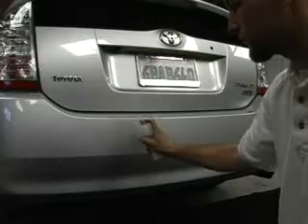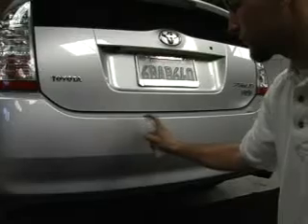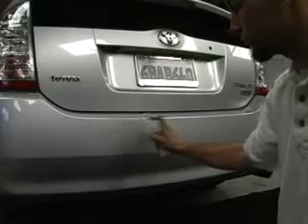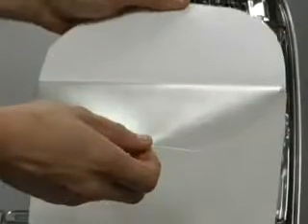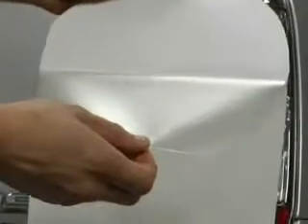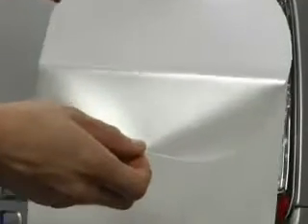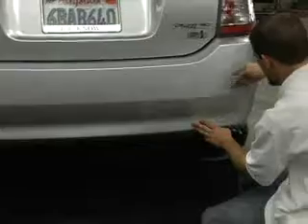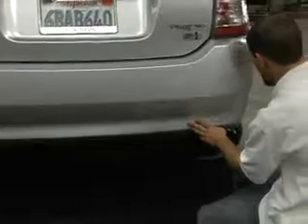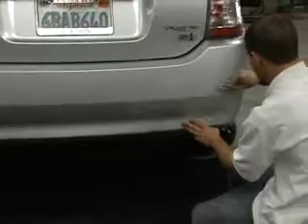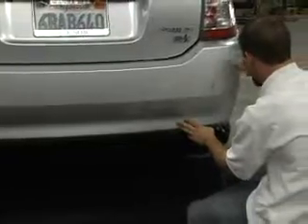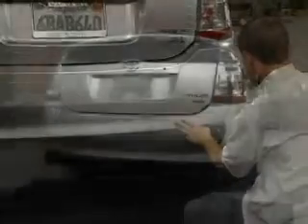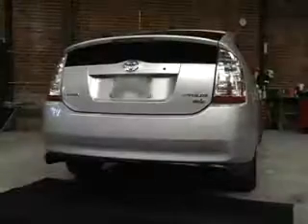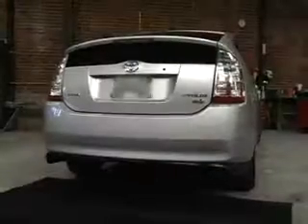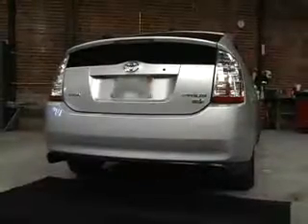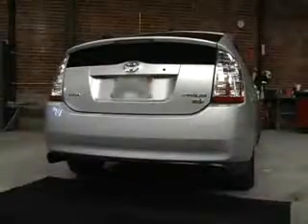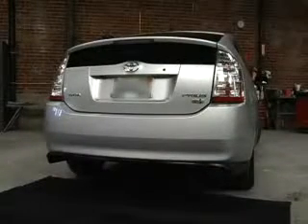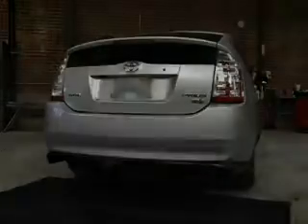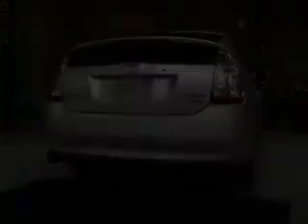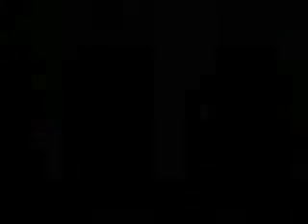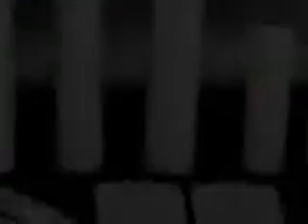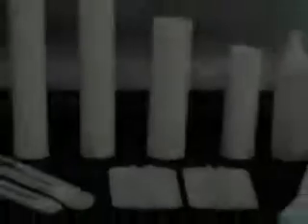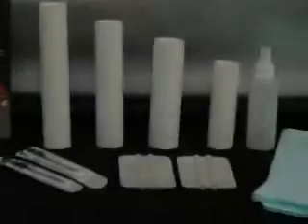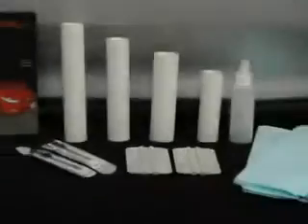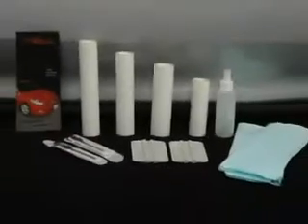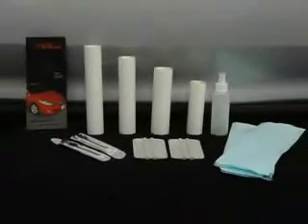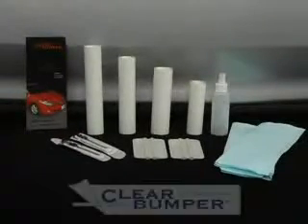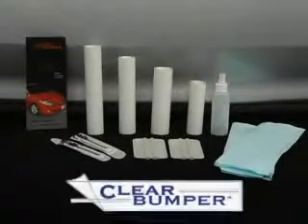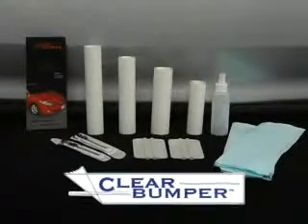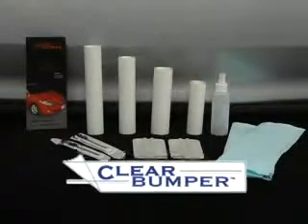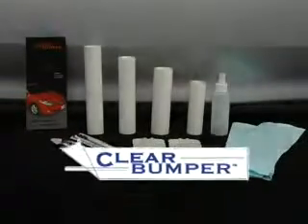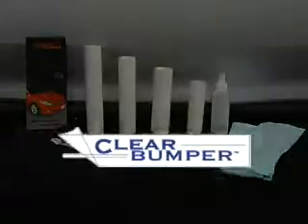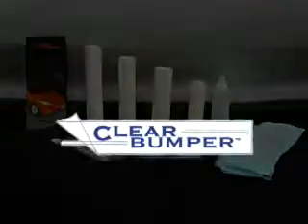Installation is simple and can be done by yourself in your own garage. Clear Bumper, the best protection you'll never see.